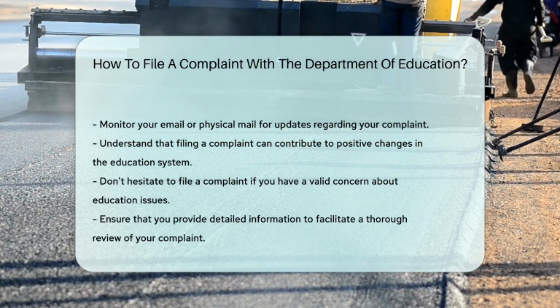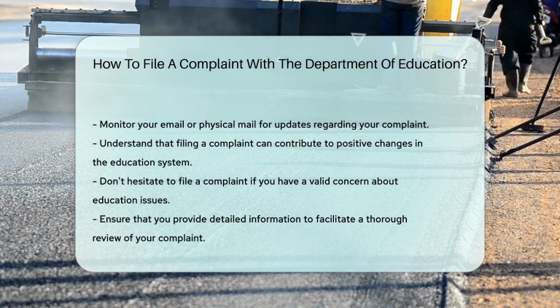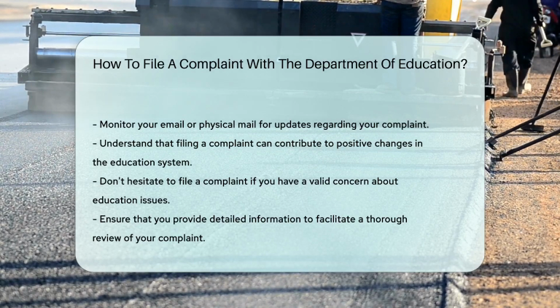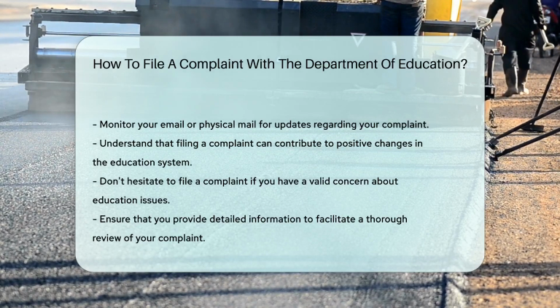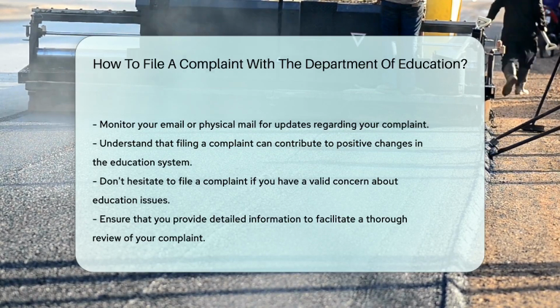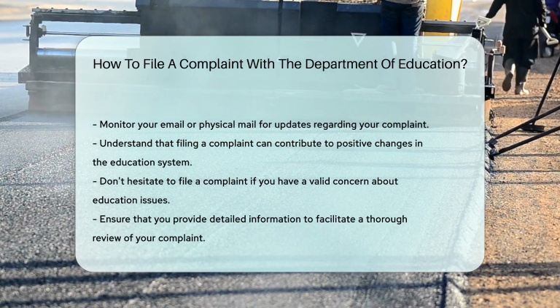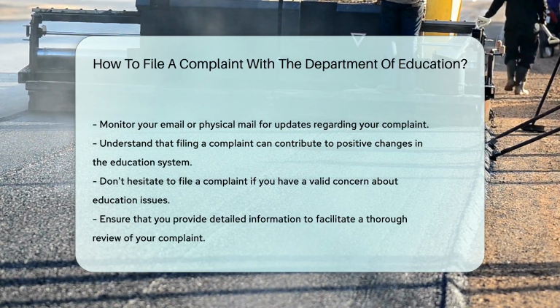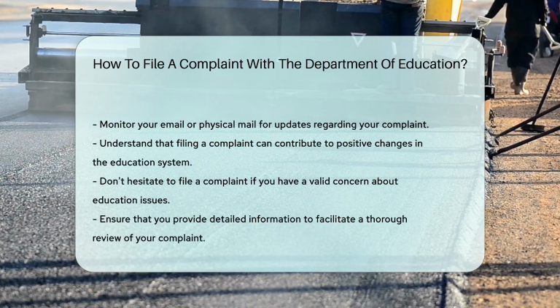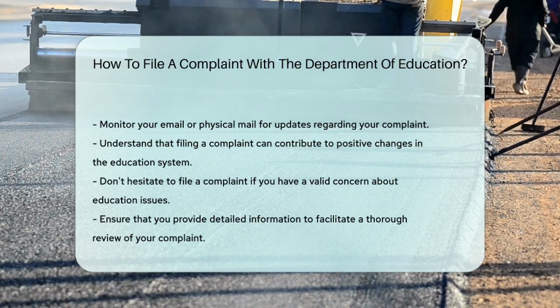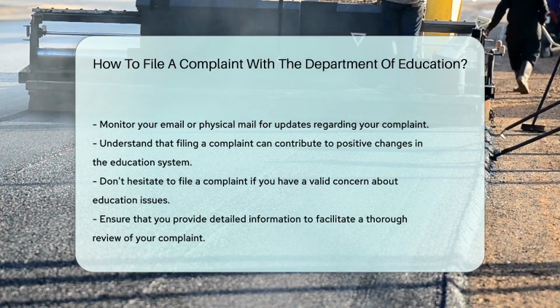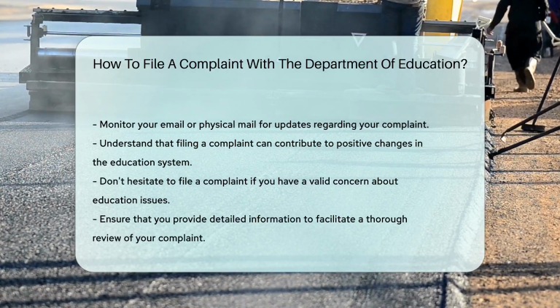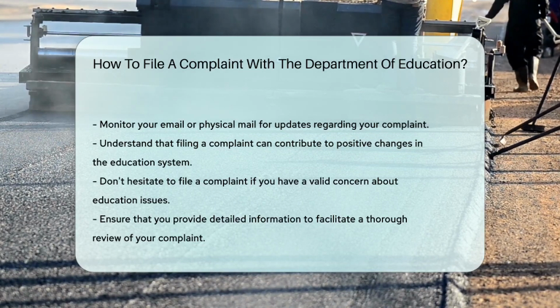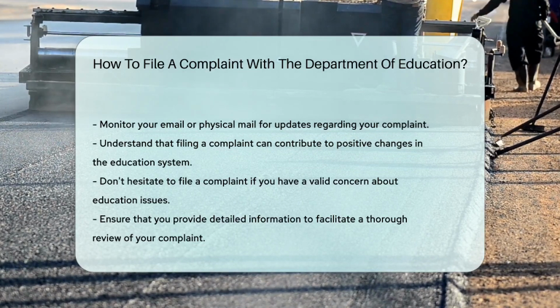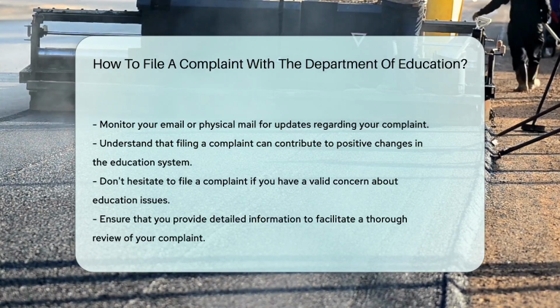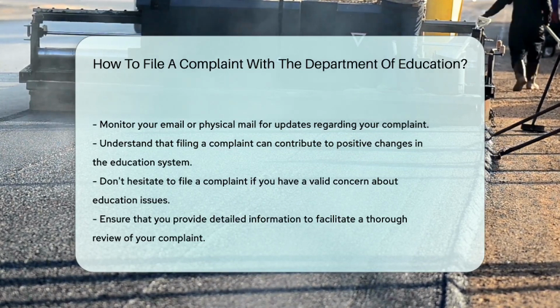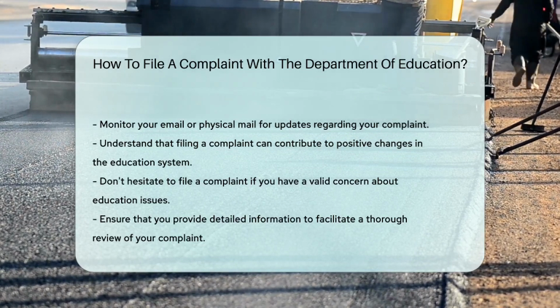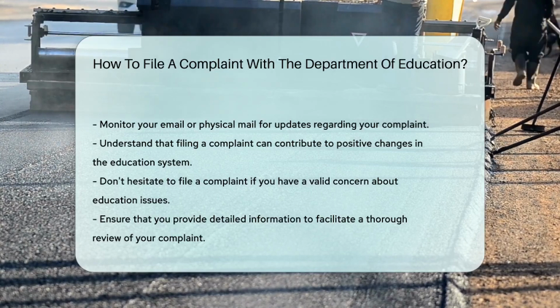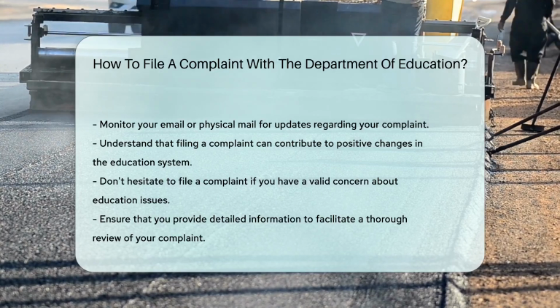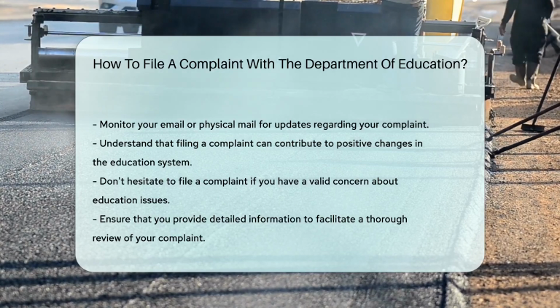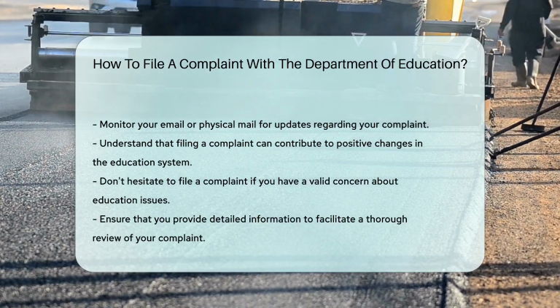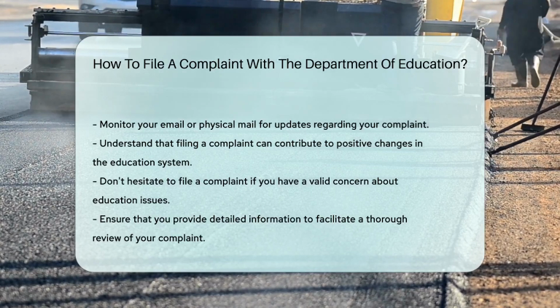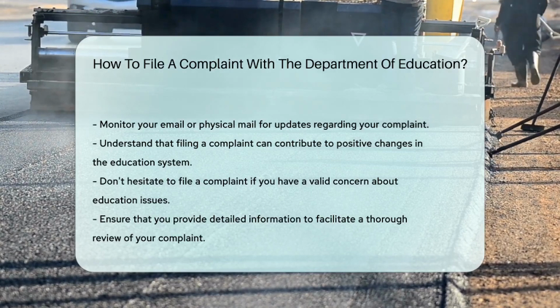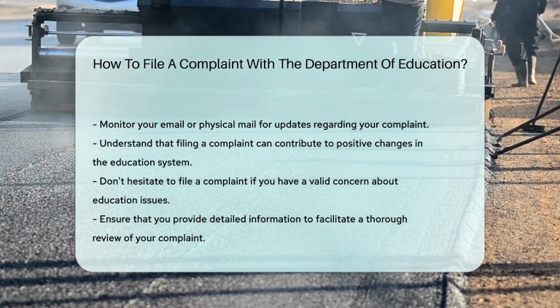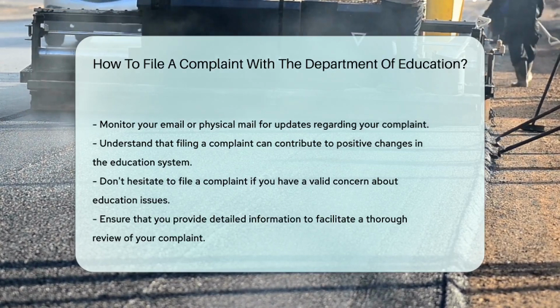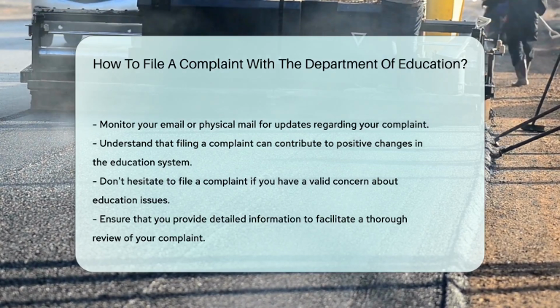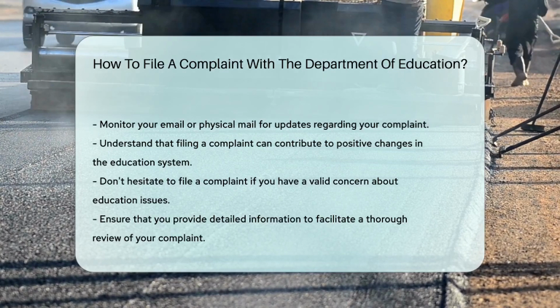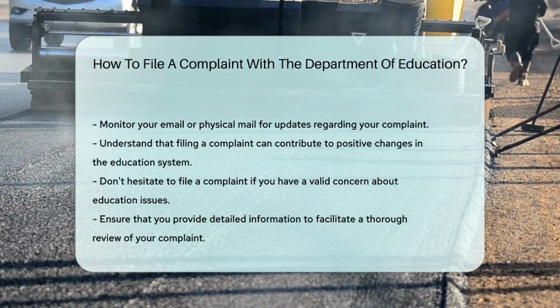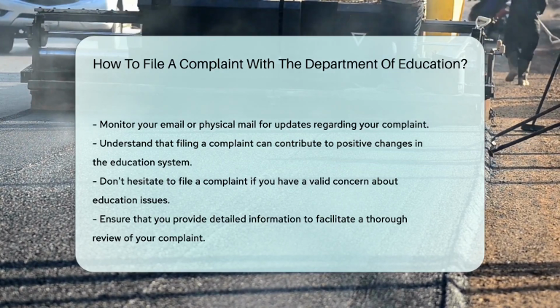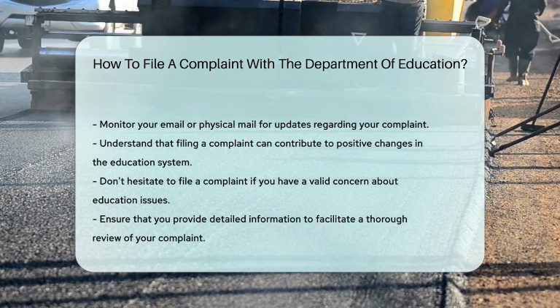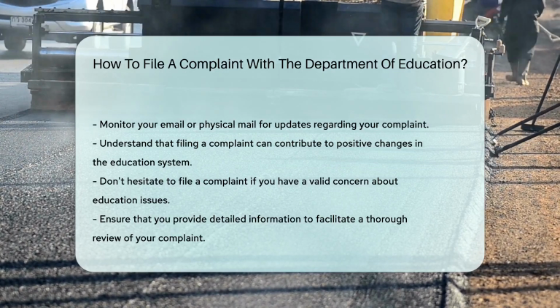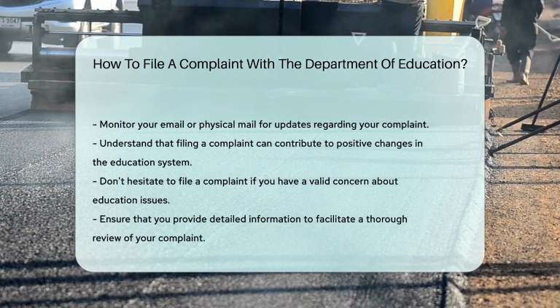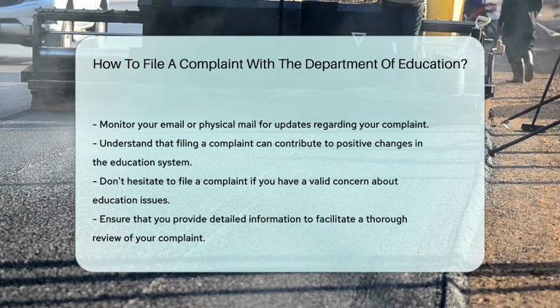Remember, your voice can lead to positive change. So if you've got a valid concern, don't hesitate to file that complaint.